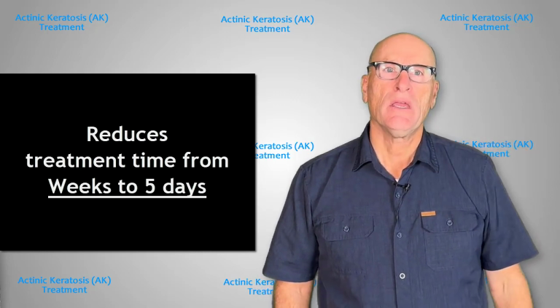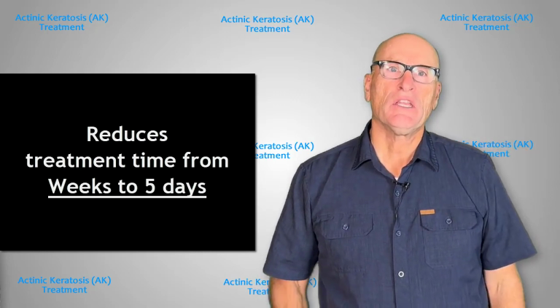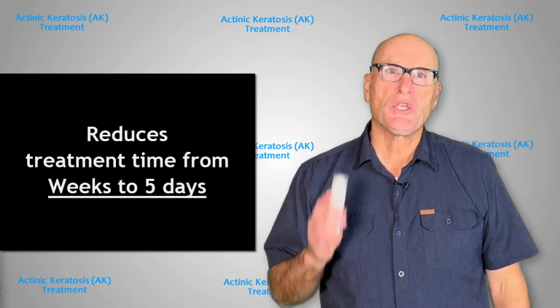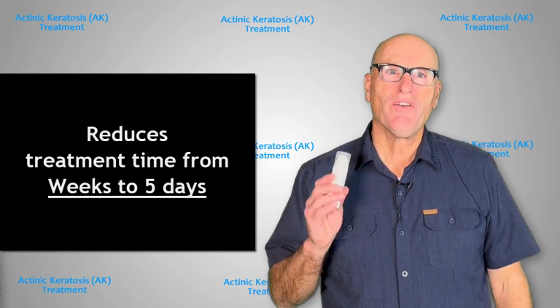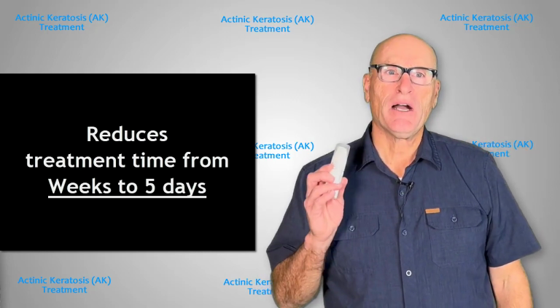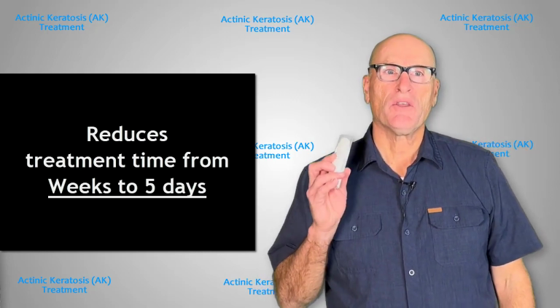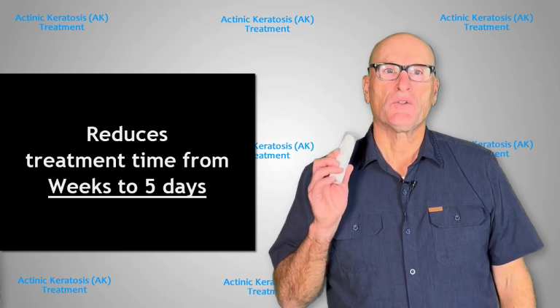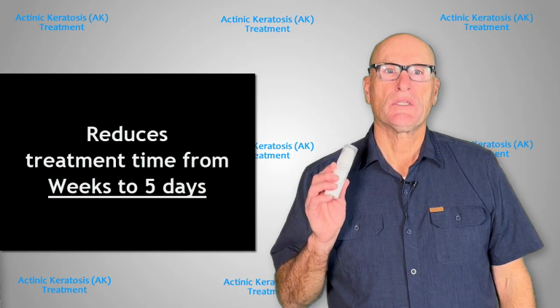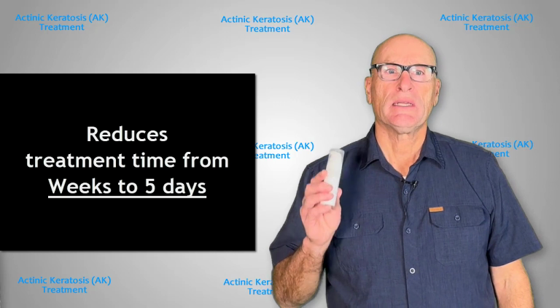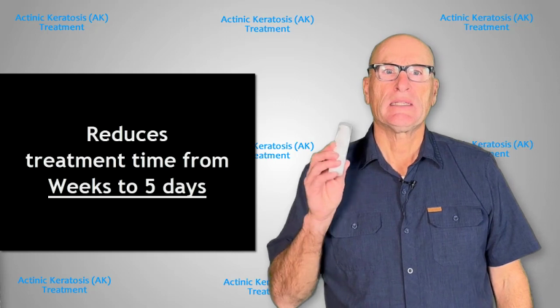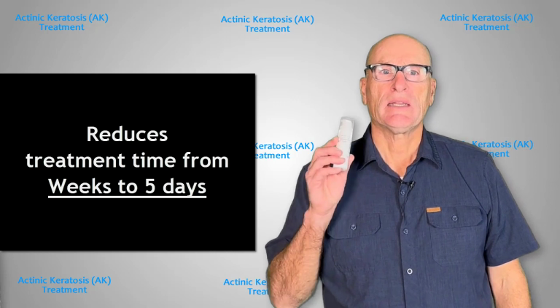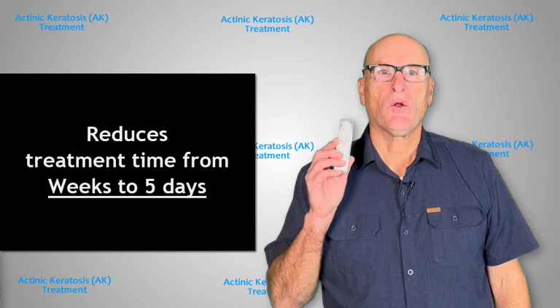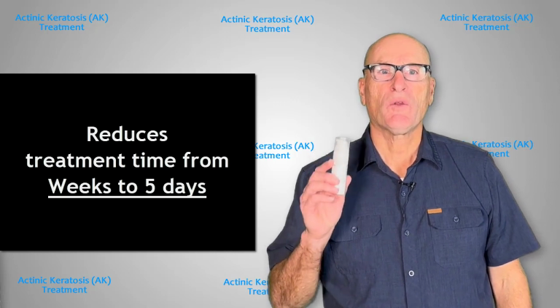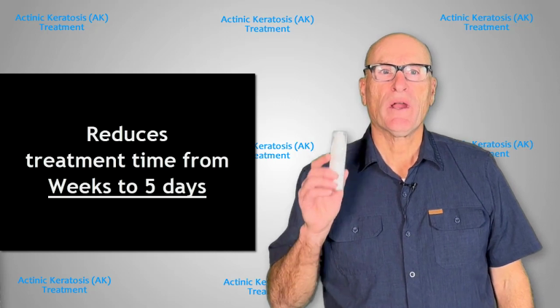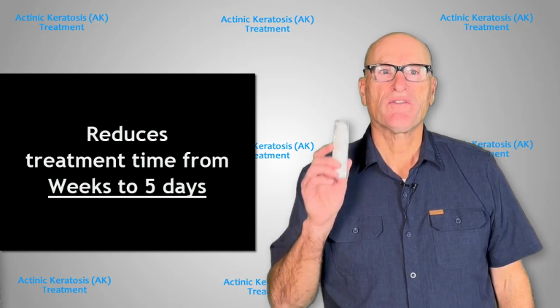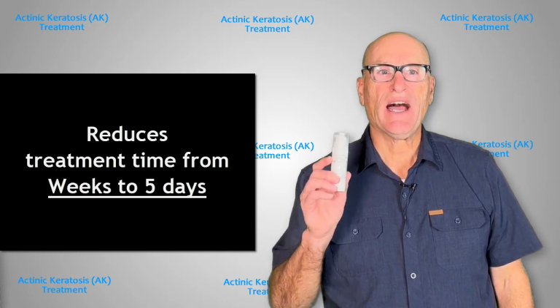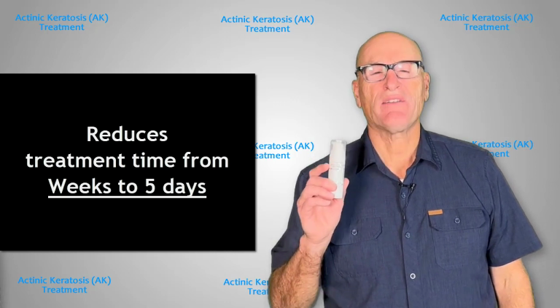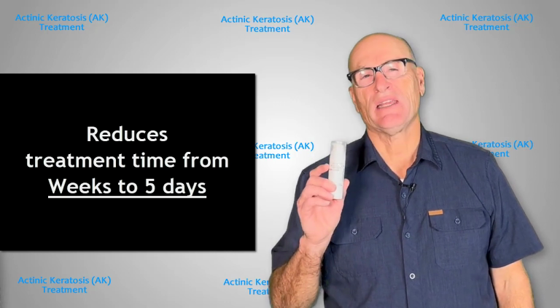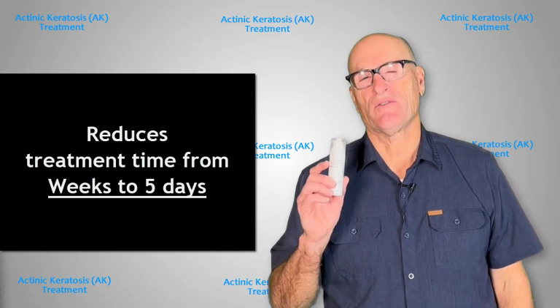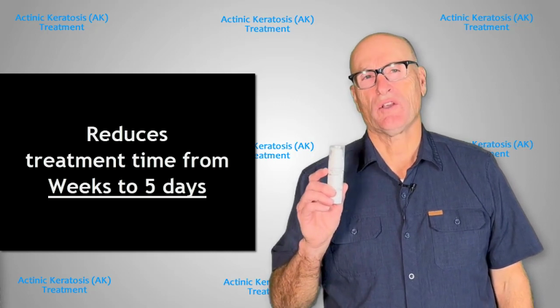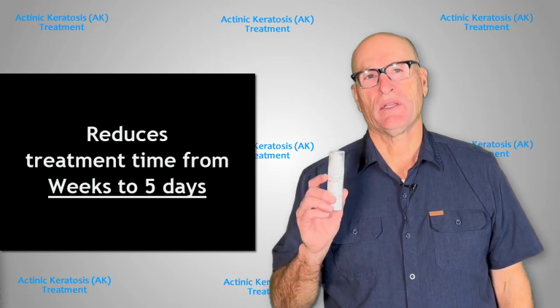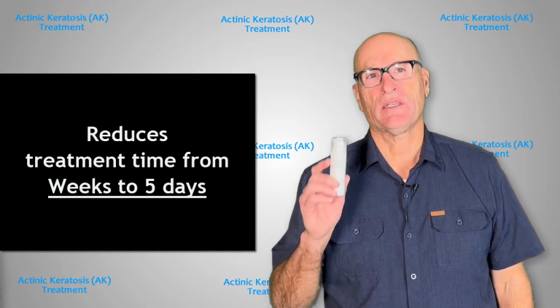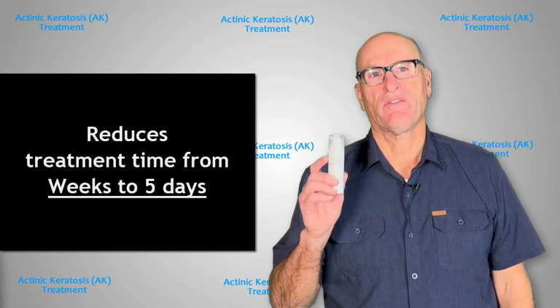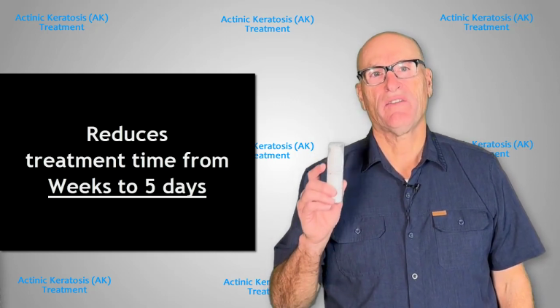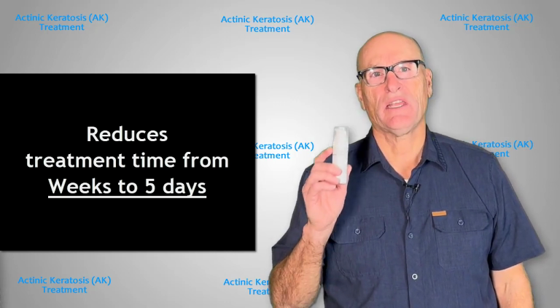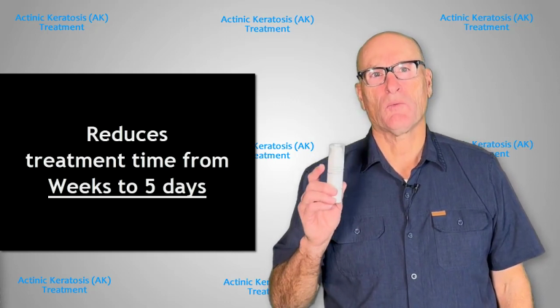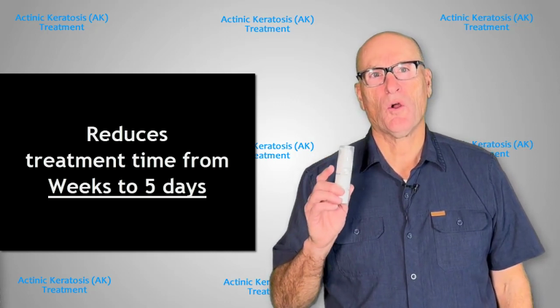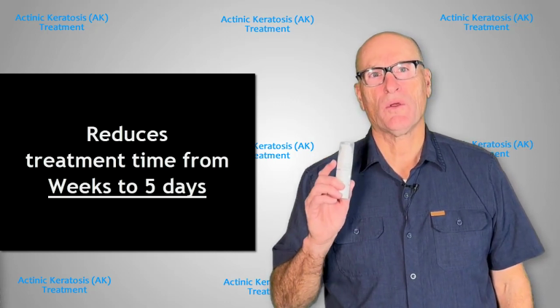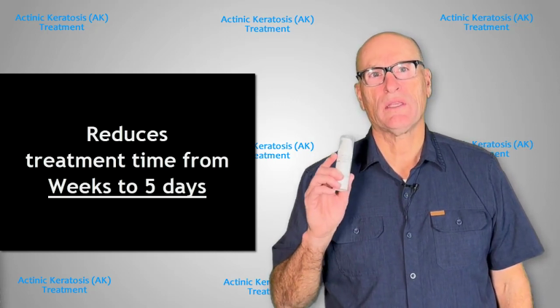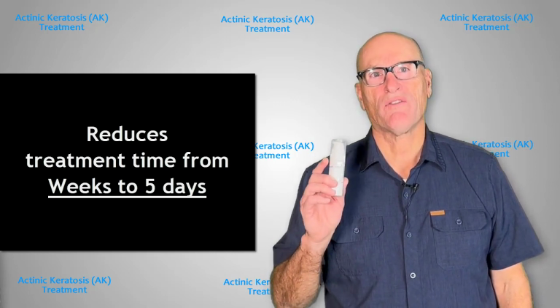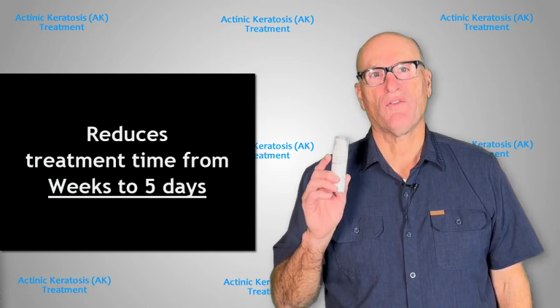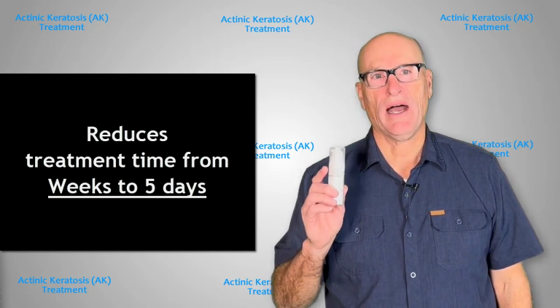This new compound treatment offers some advantages over the FU5 treatment by itself. Chief among those is that it only requires five days of treatment instead of 15 or more with the FU5.